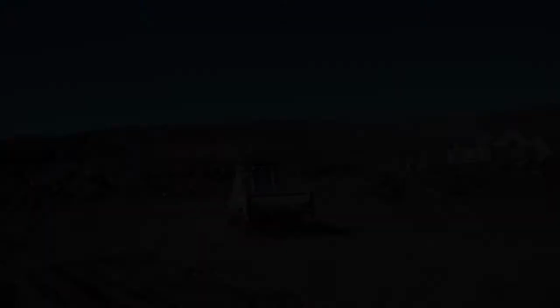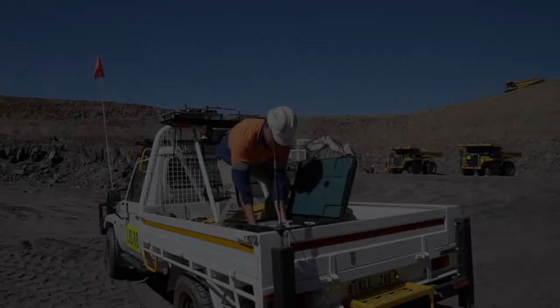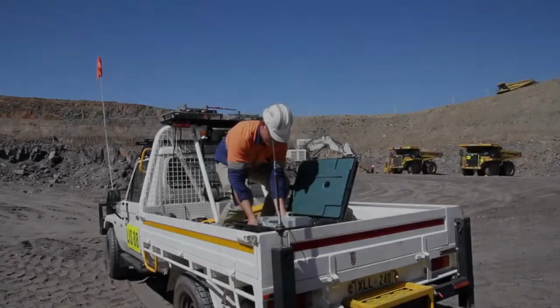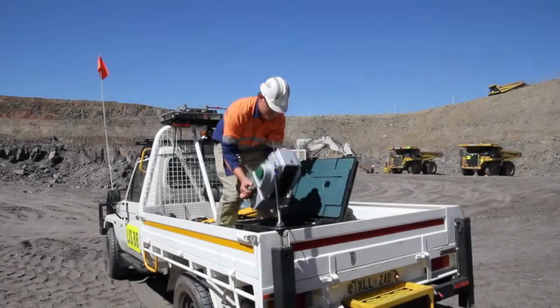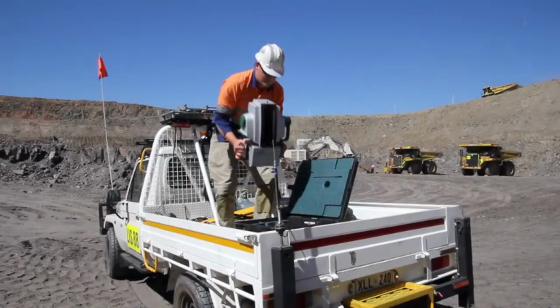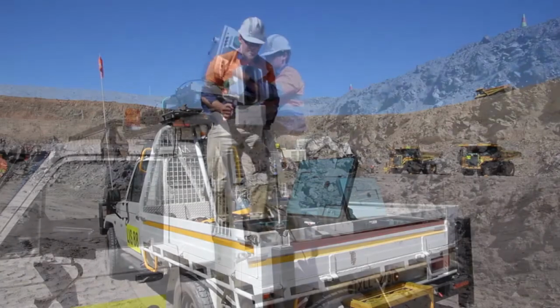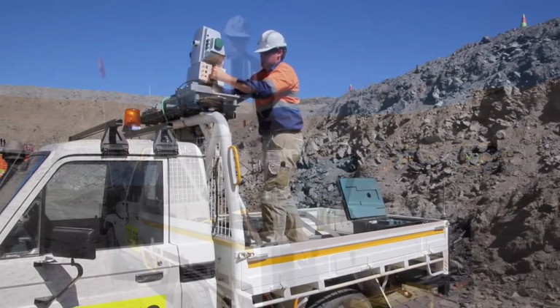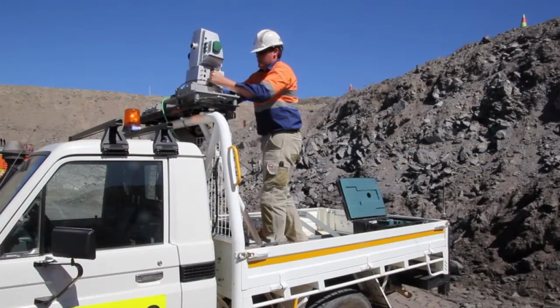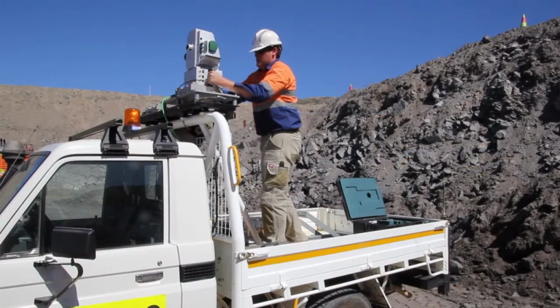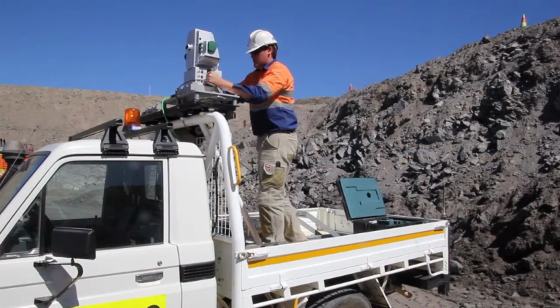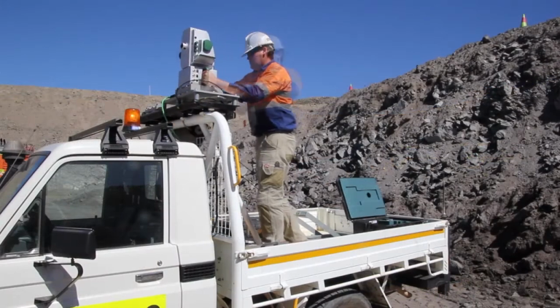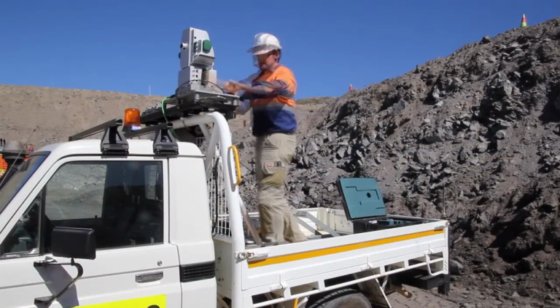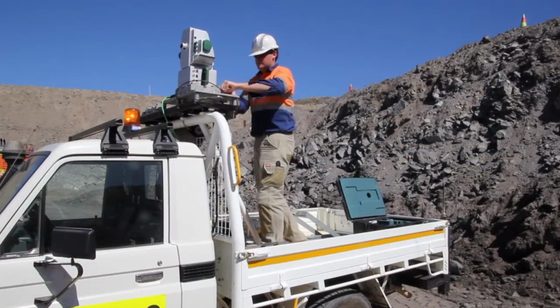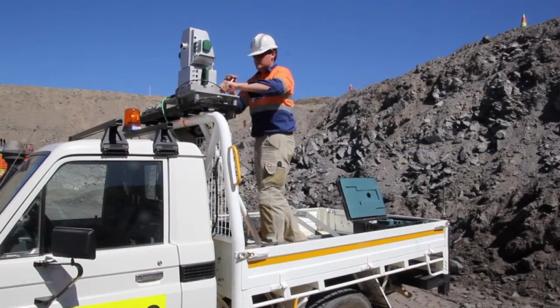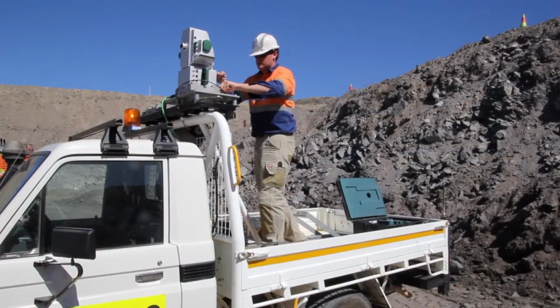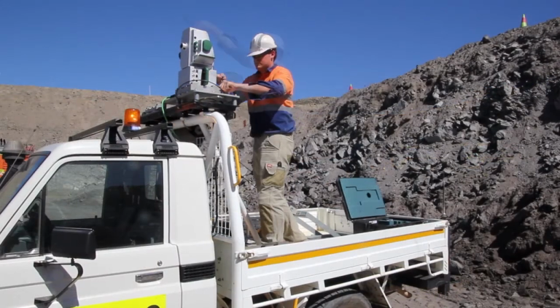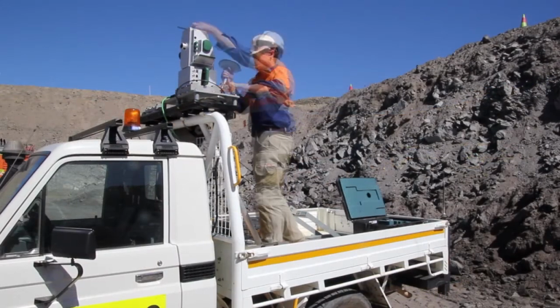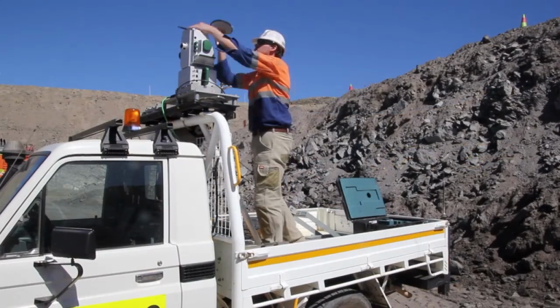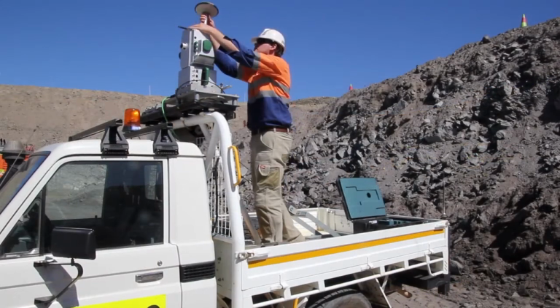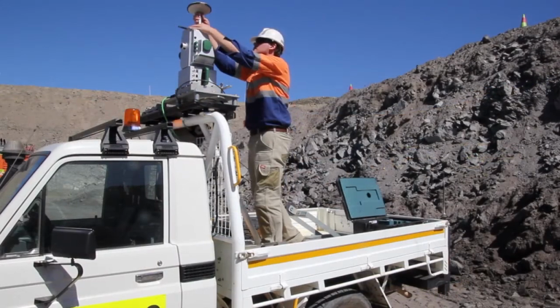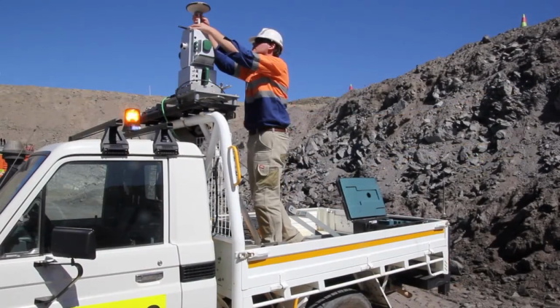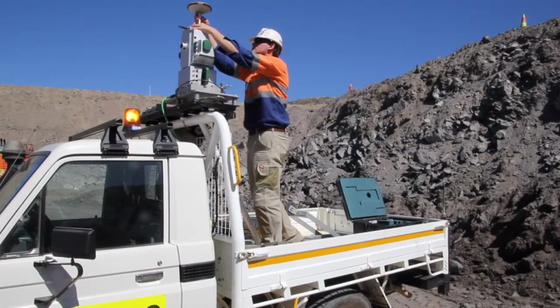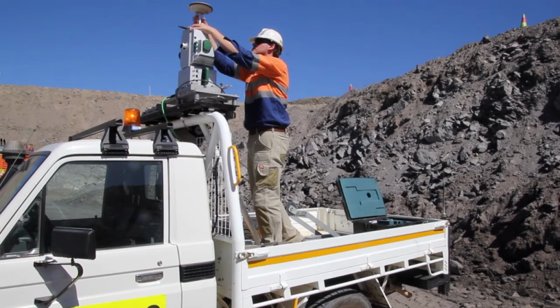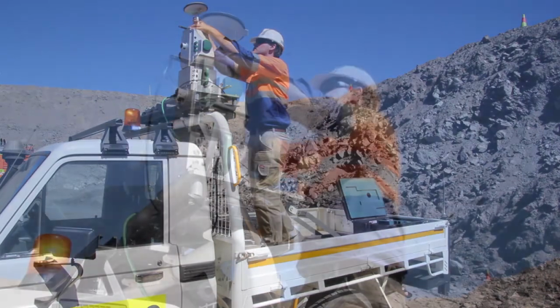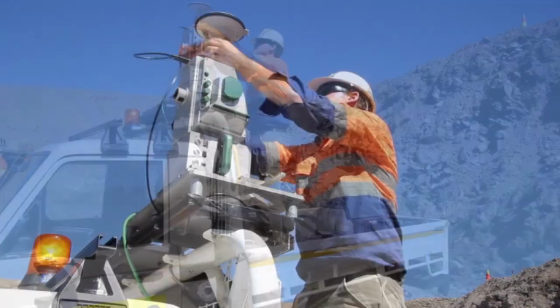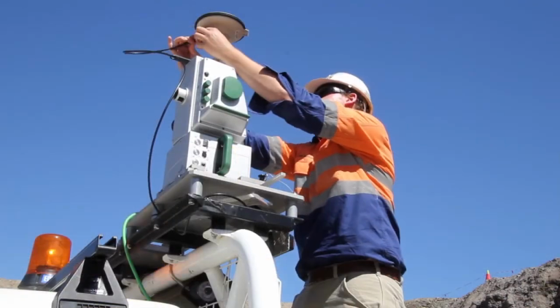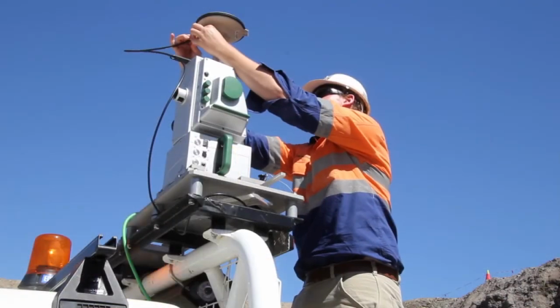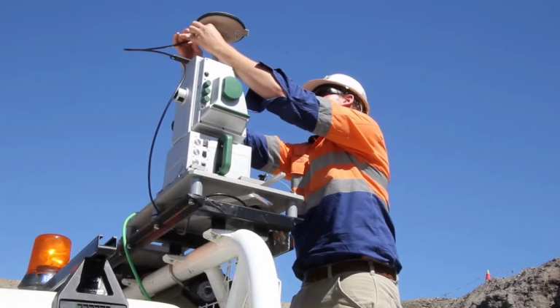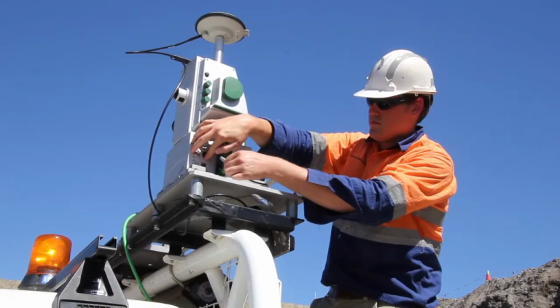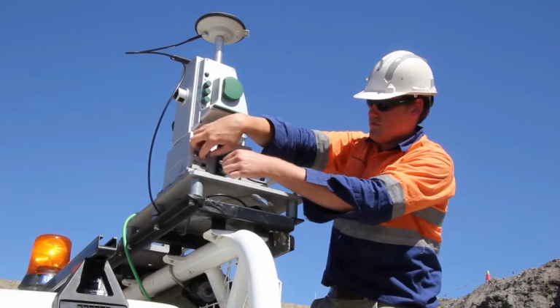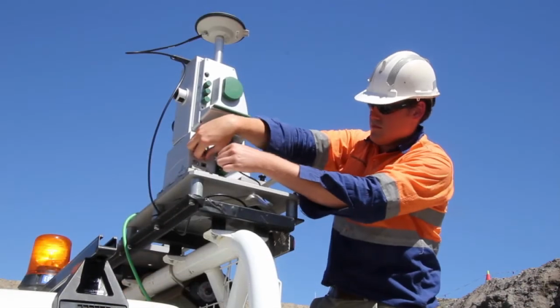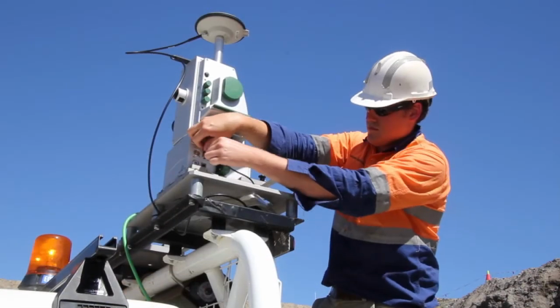To set up iSight Drive, simply mount the scanner in a vehicle mount, connect to the RTK GPS, power and networking.